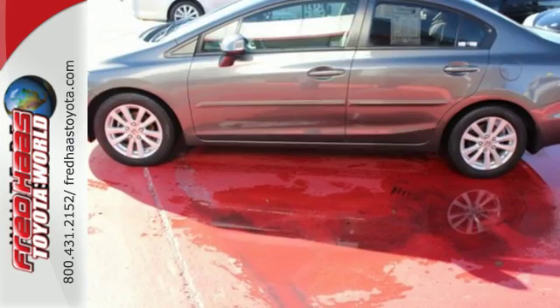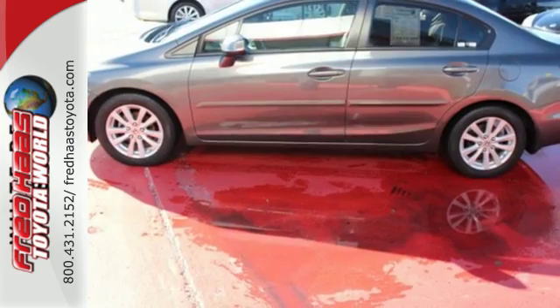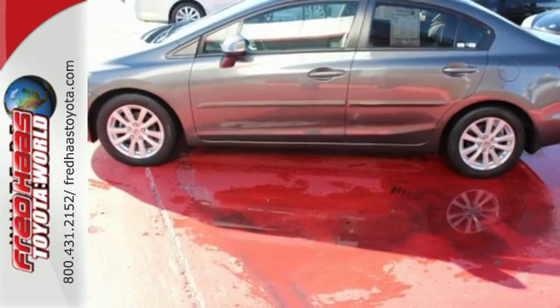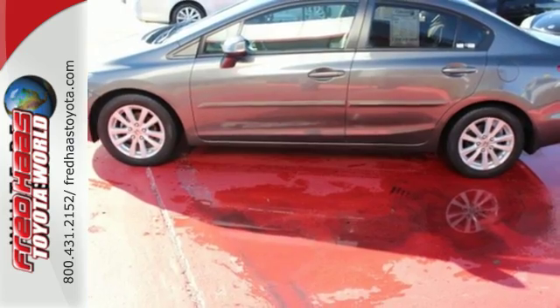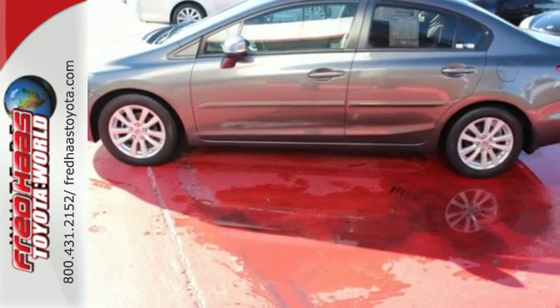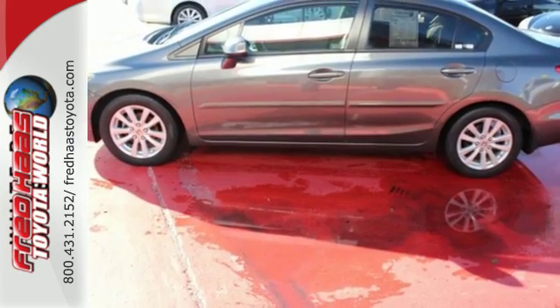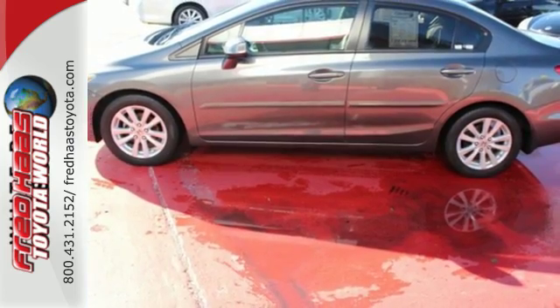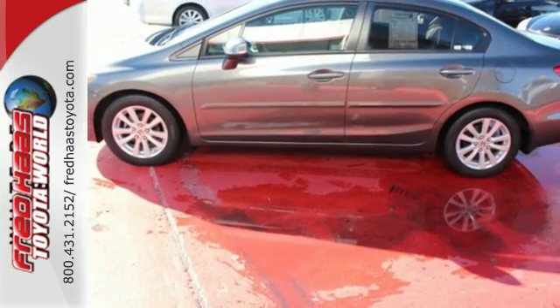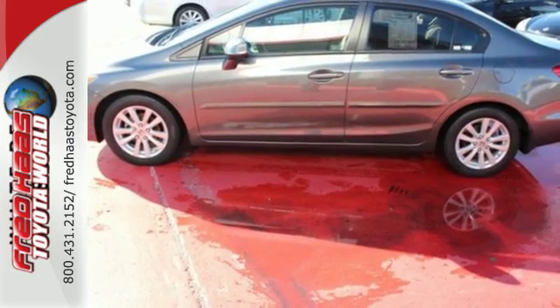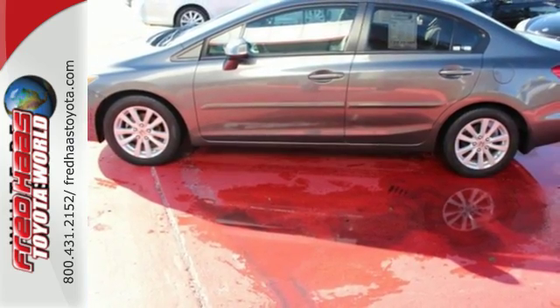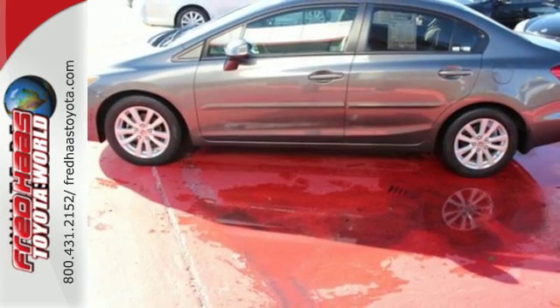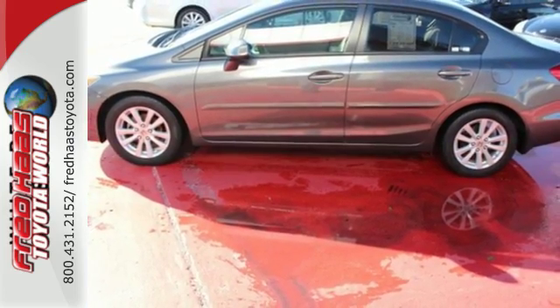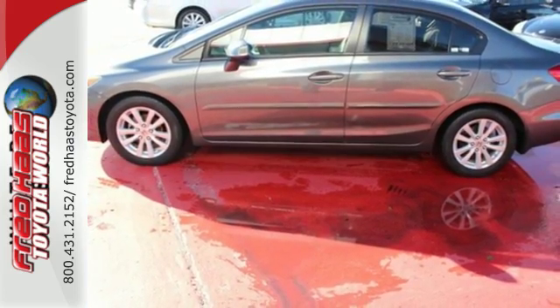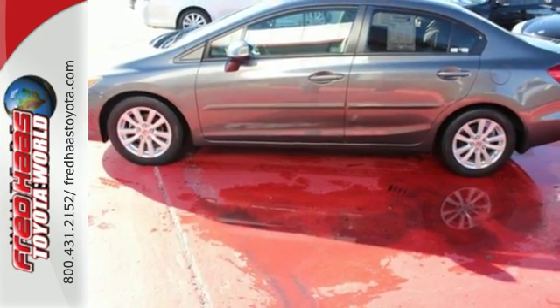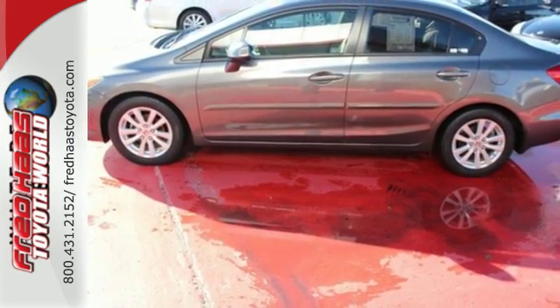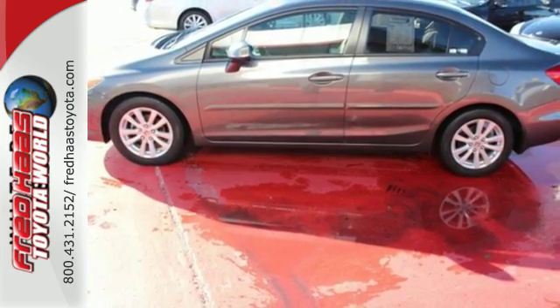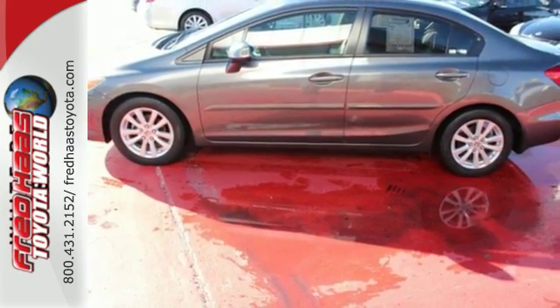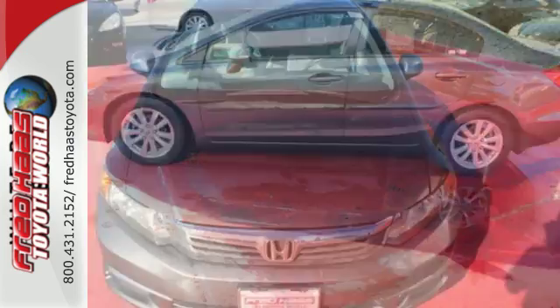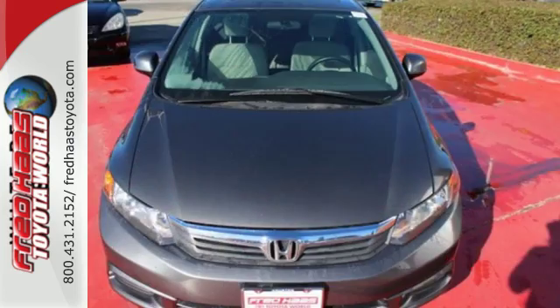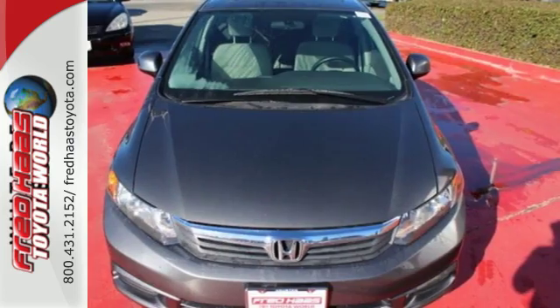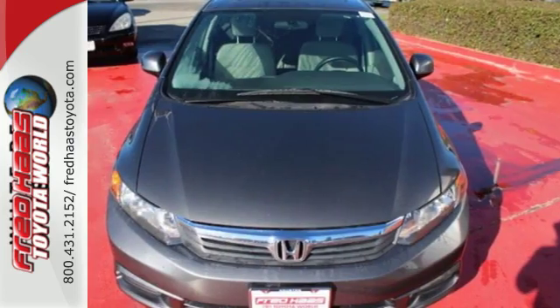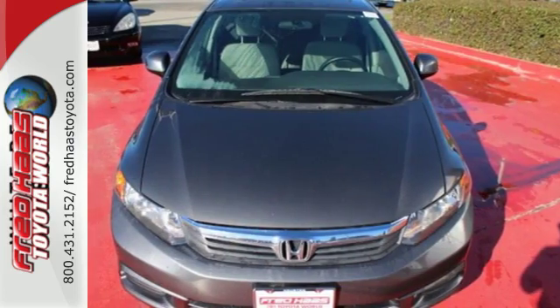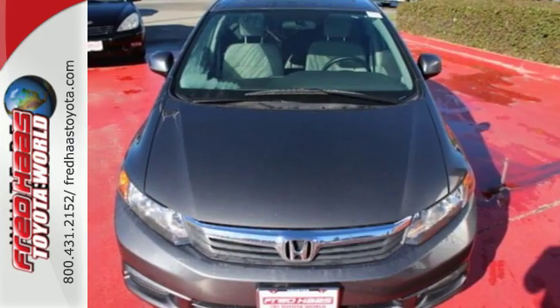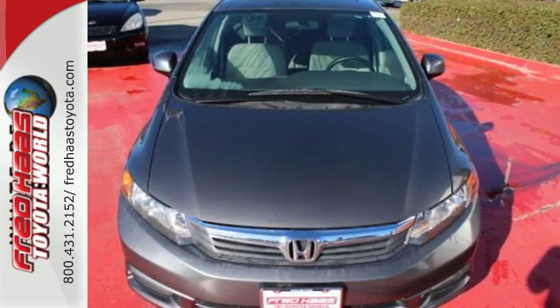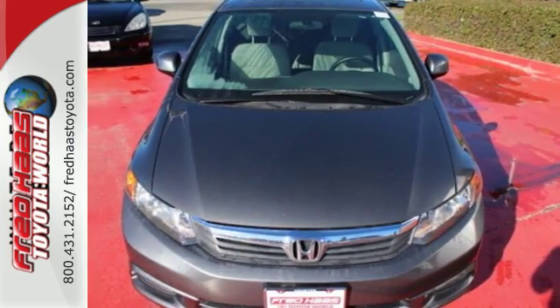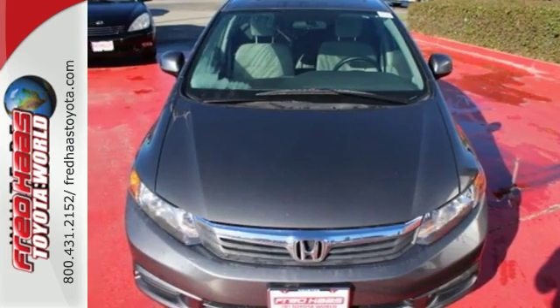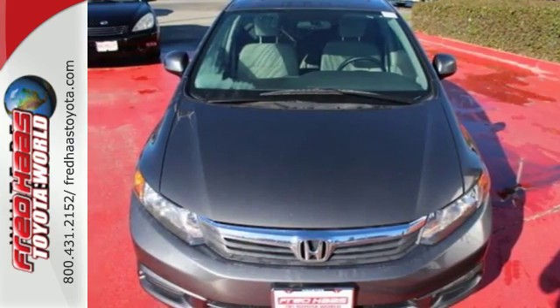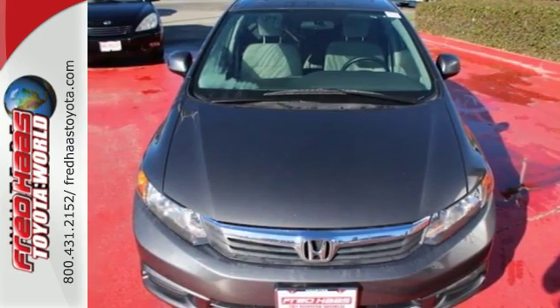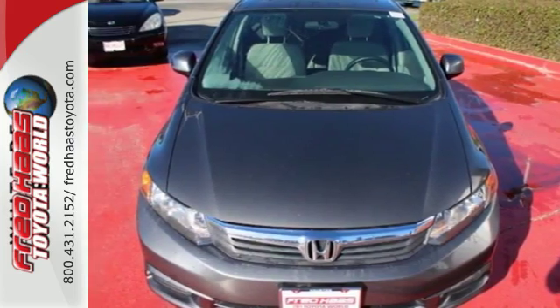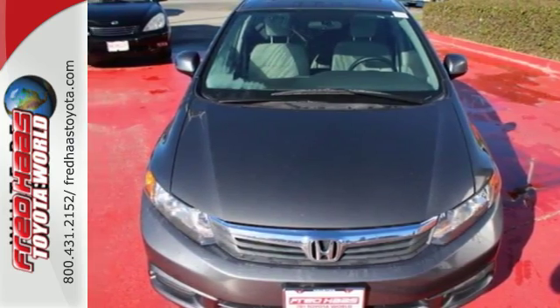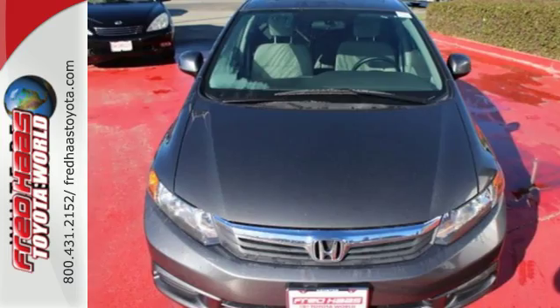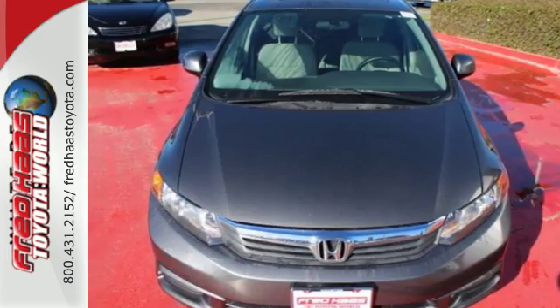The tops in fun, fuel economy, and reliability. That's this Civic. Make it yours today.